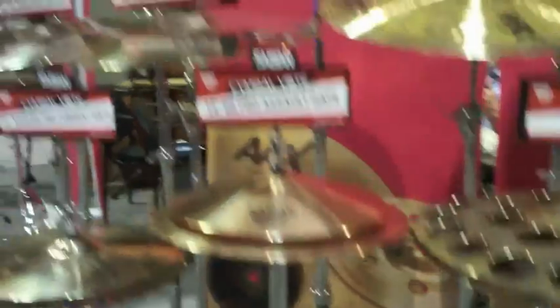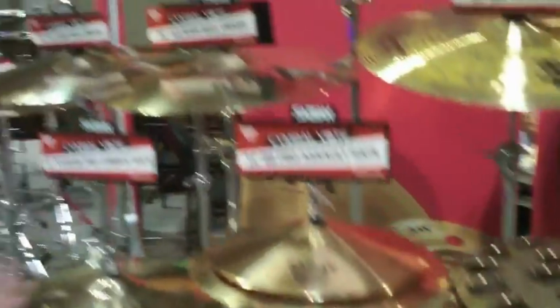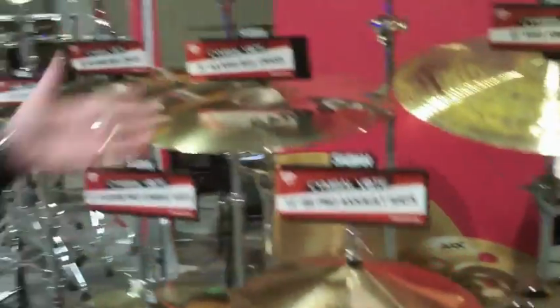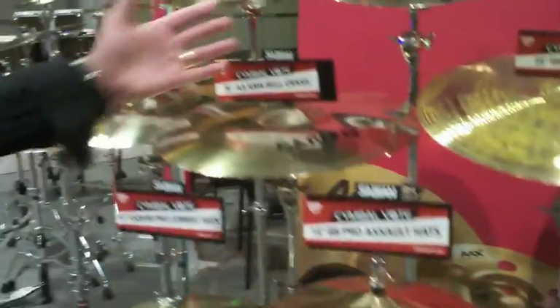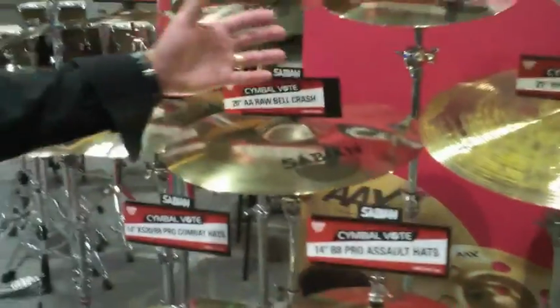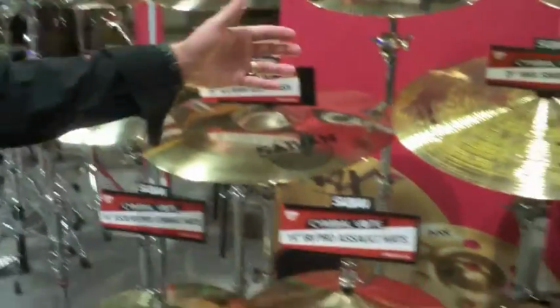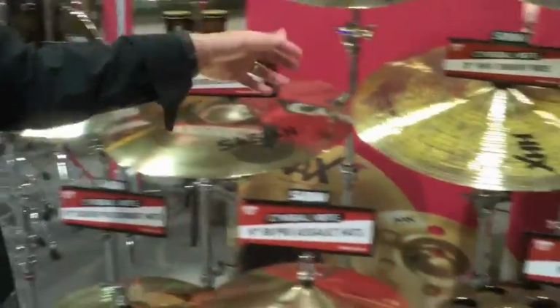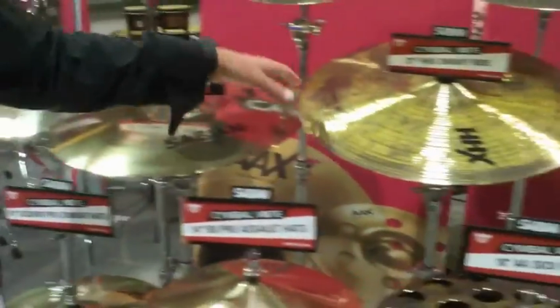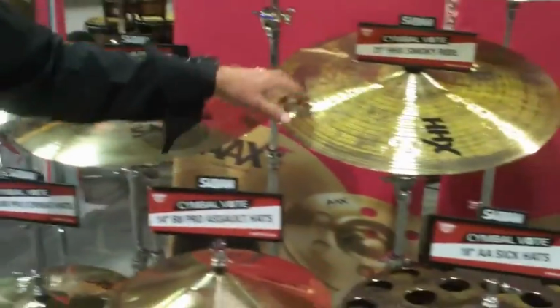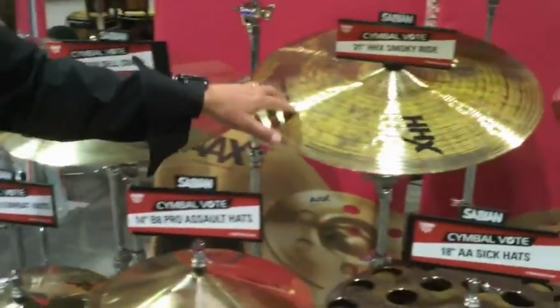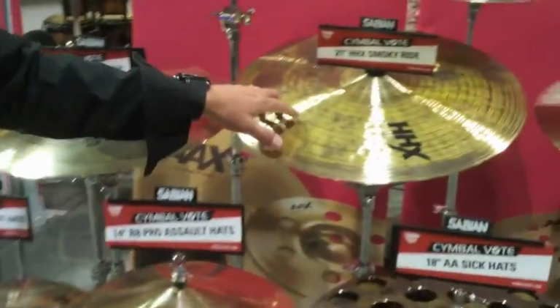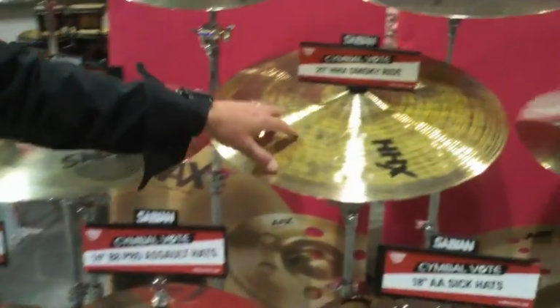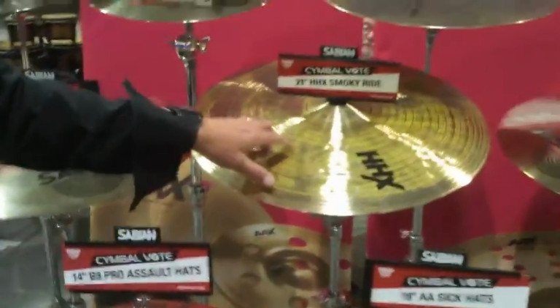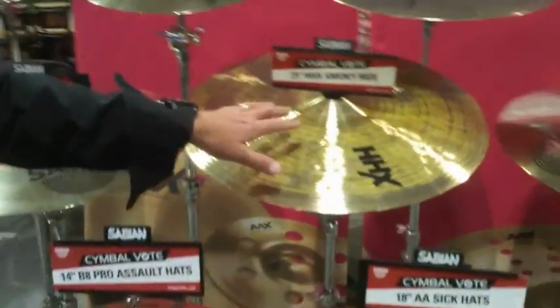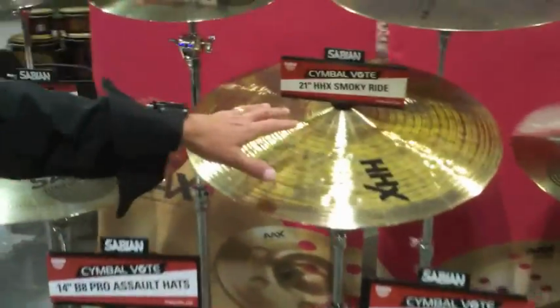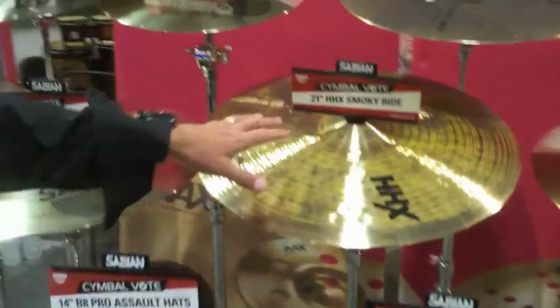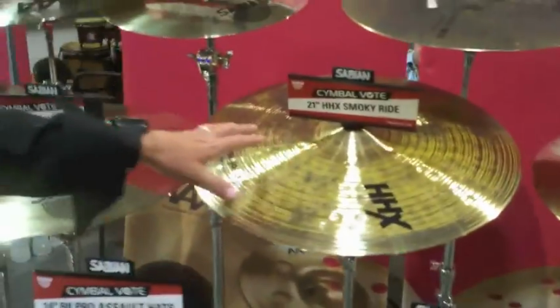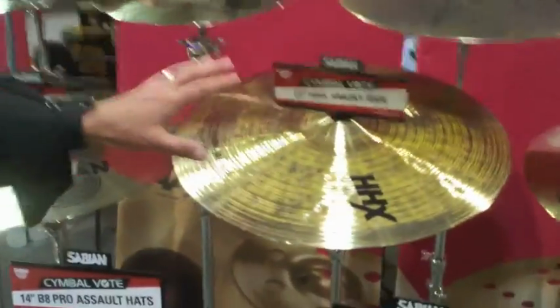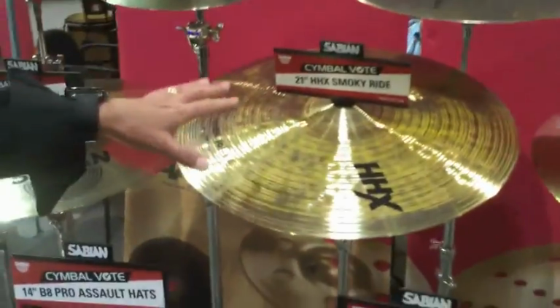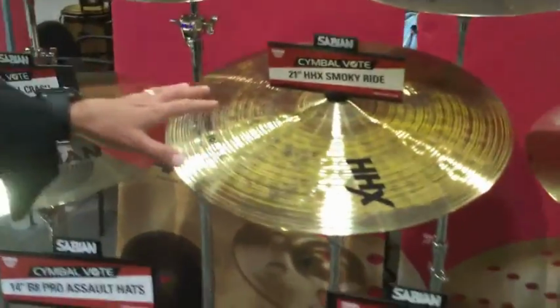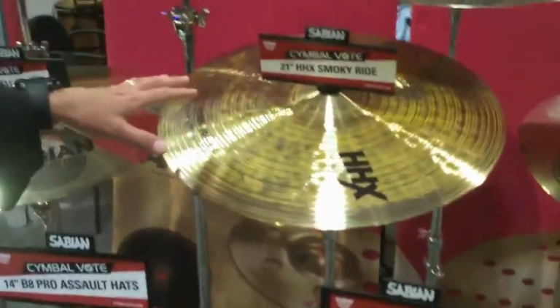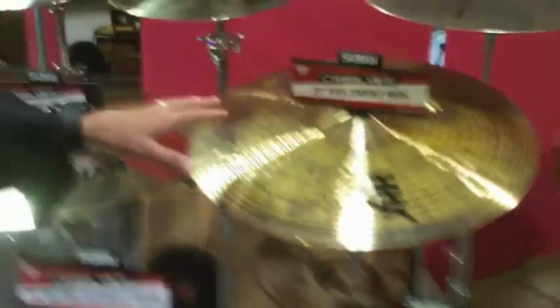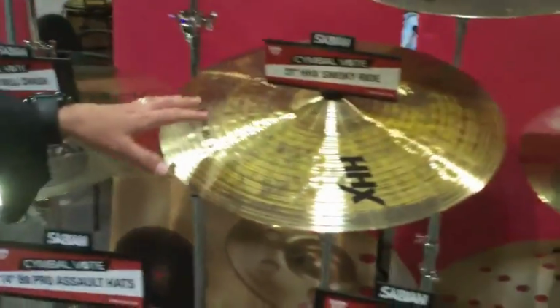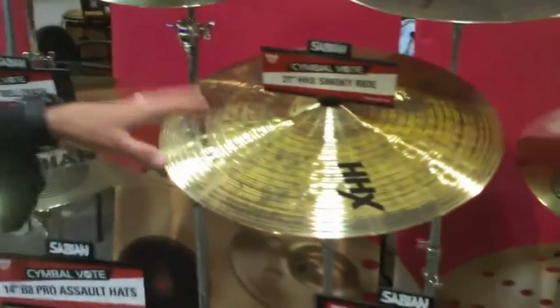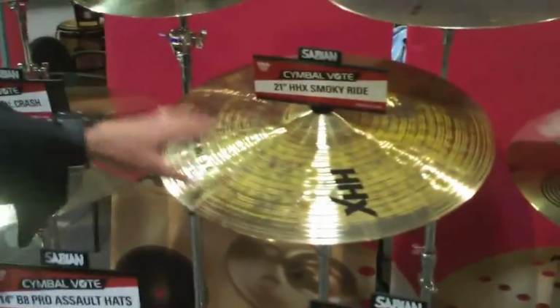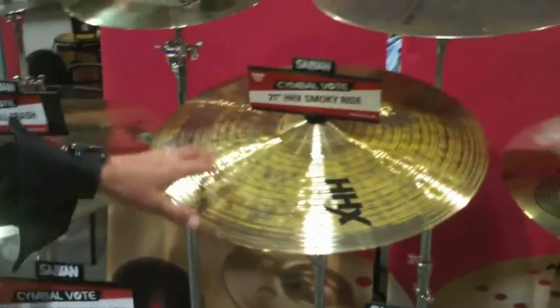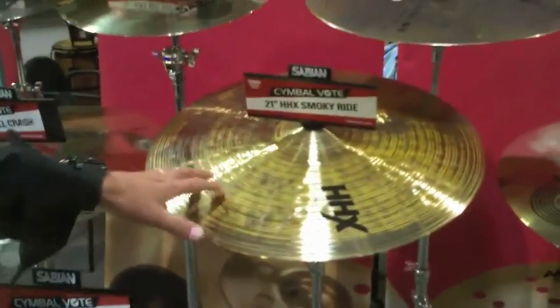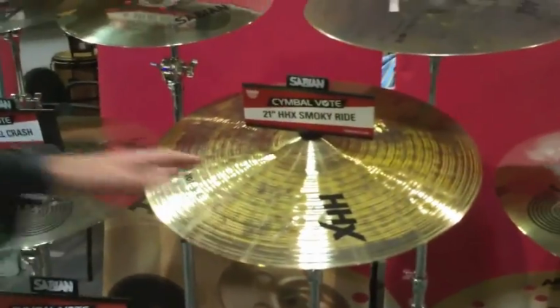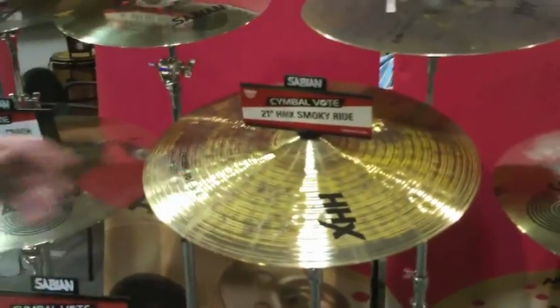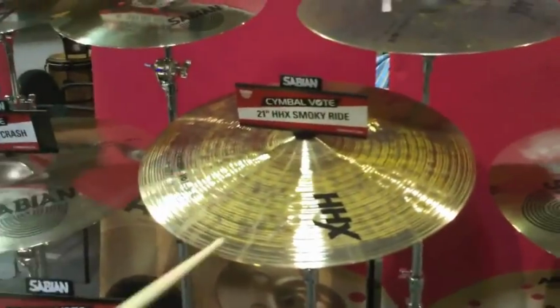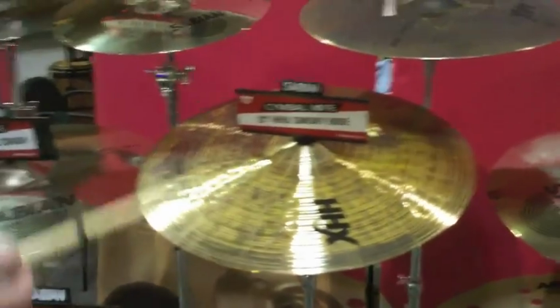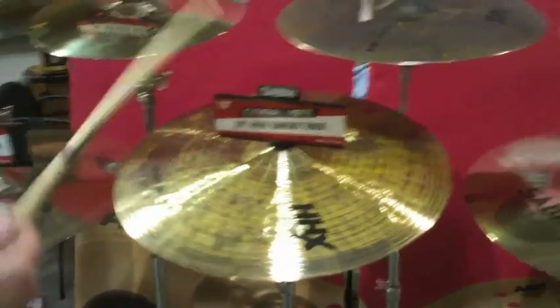Another killer cymbal. This is a 21-inch HHX Smokey Ride. This is one of my personal favorites.